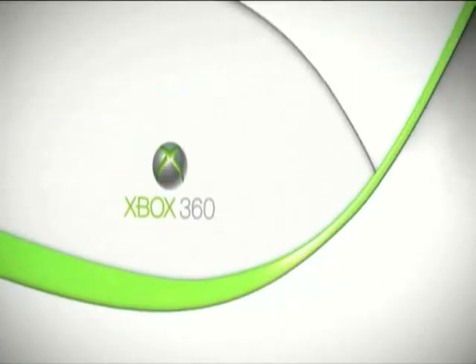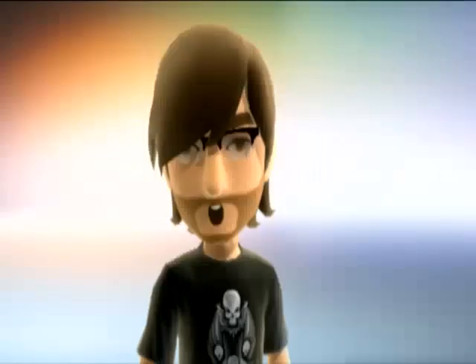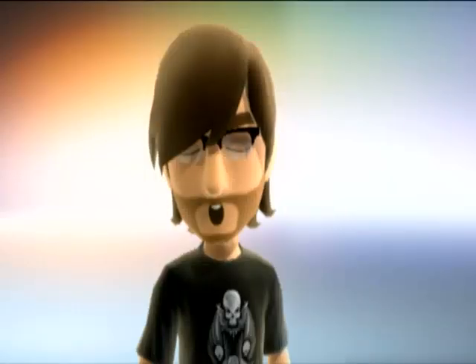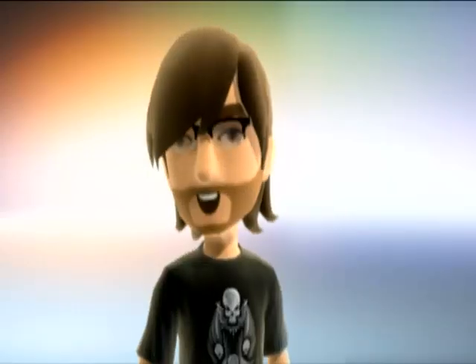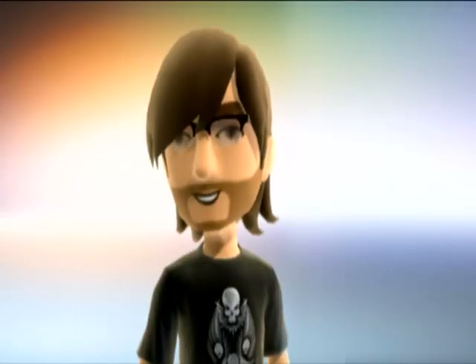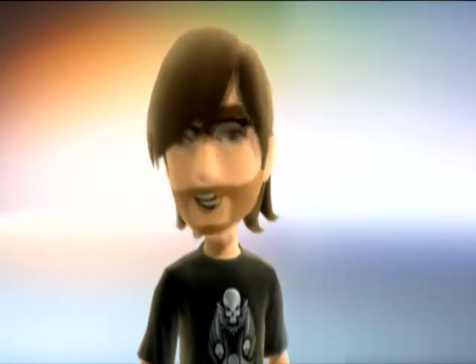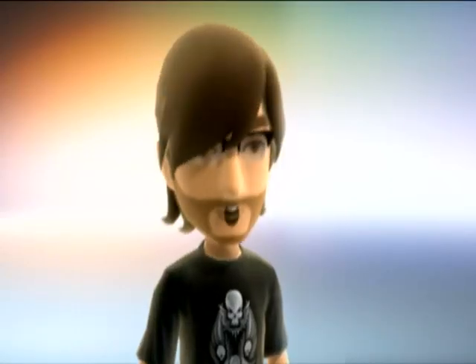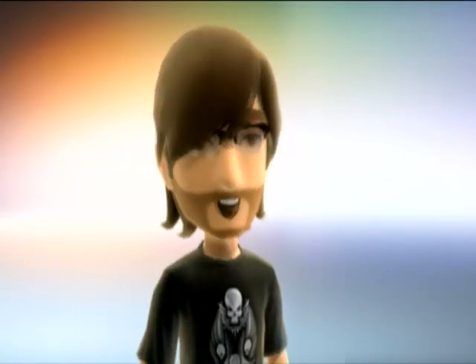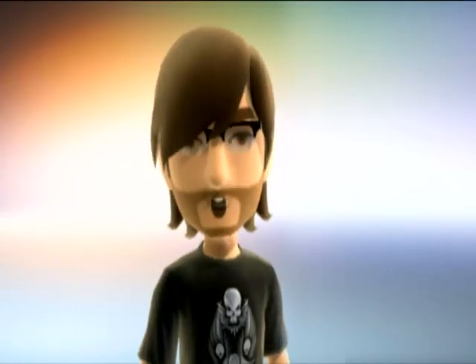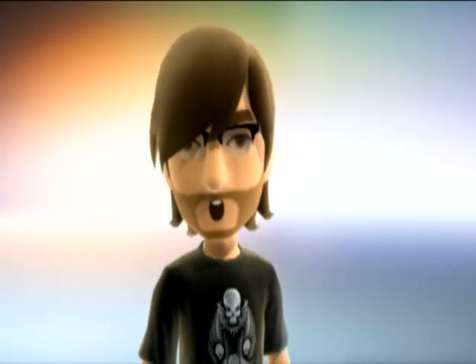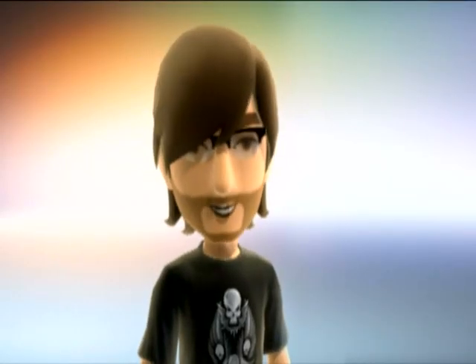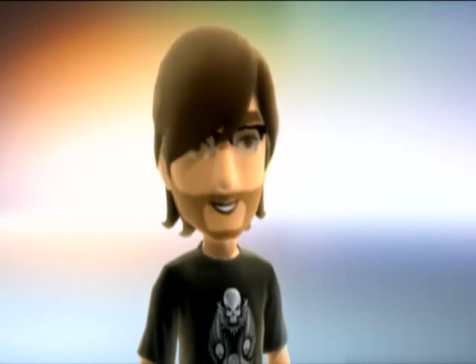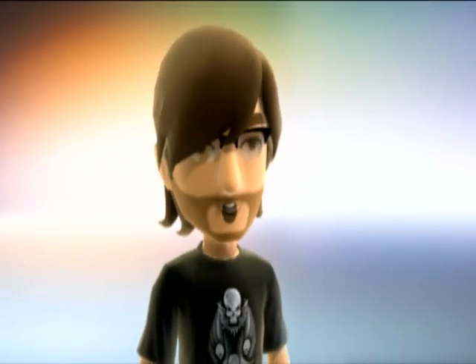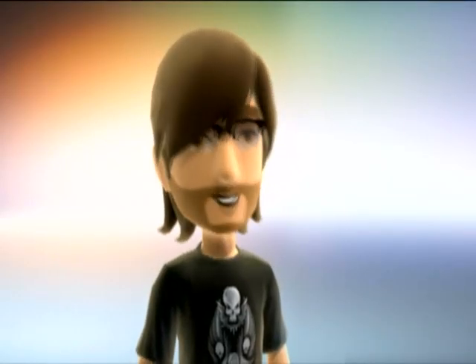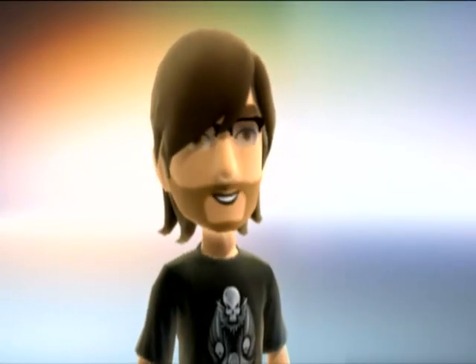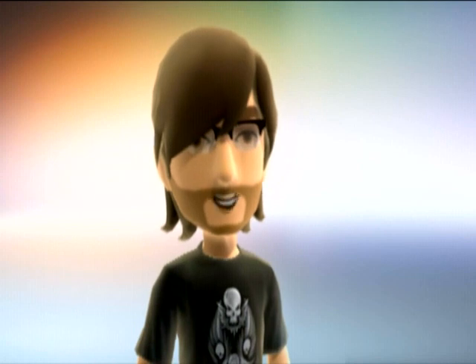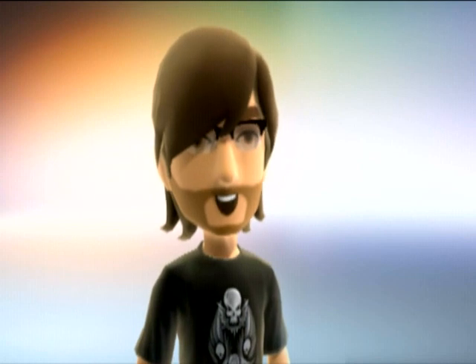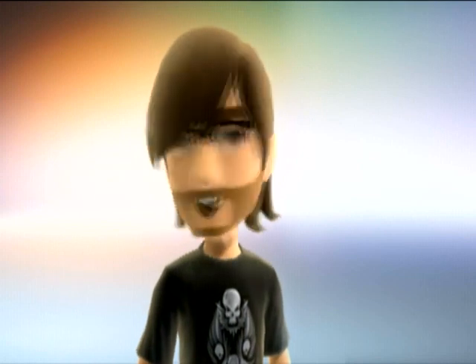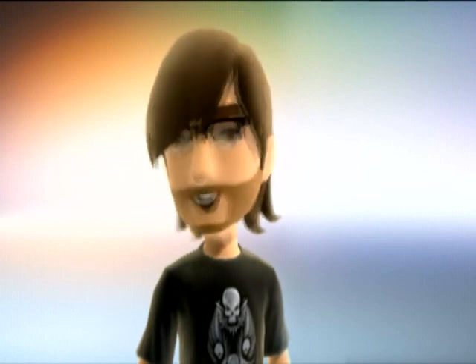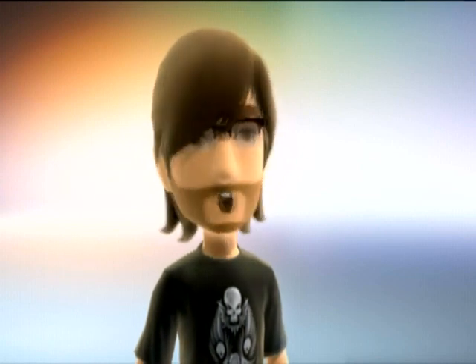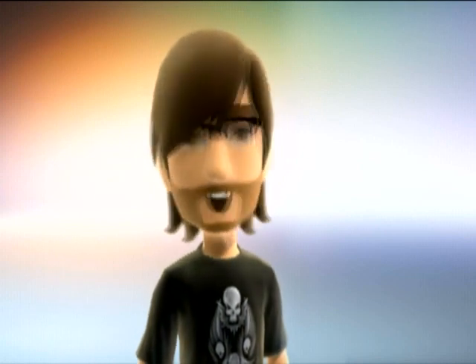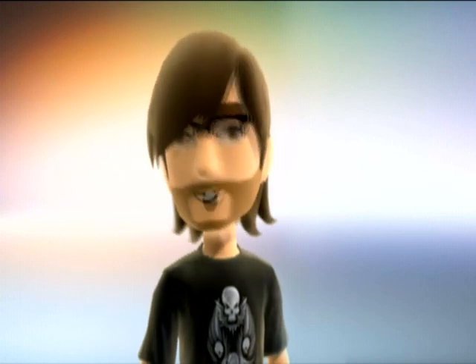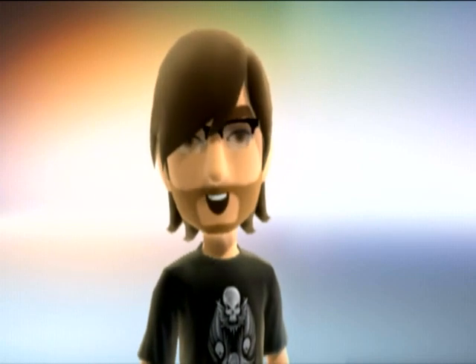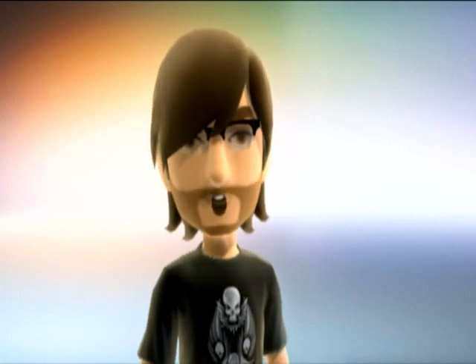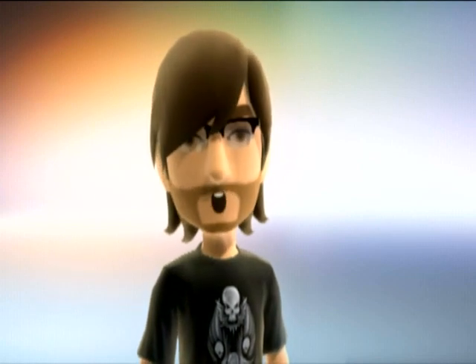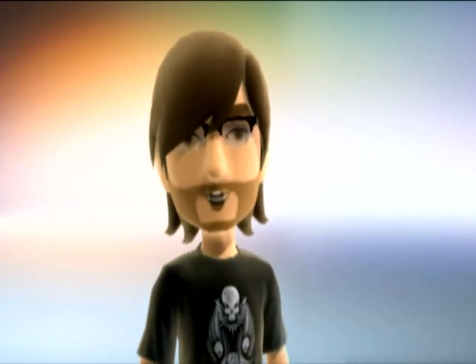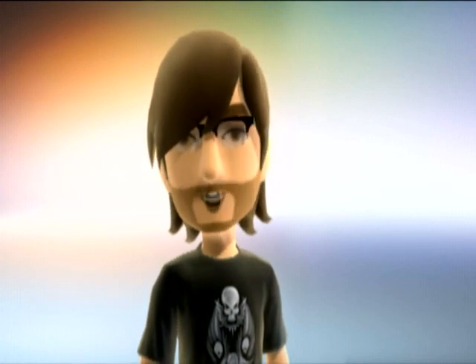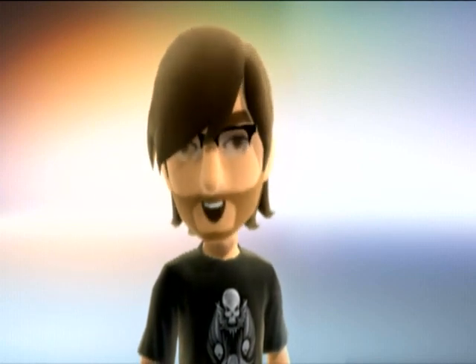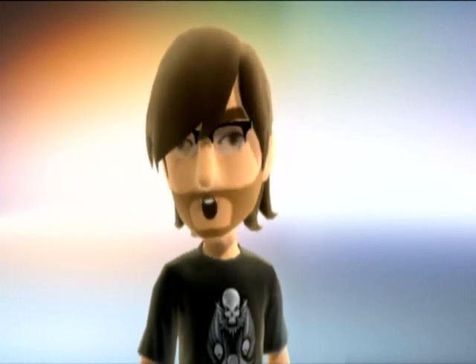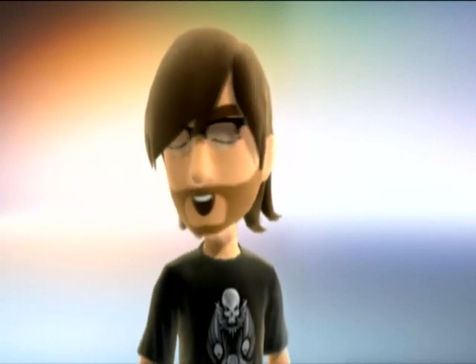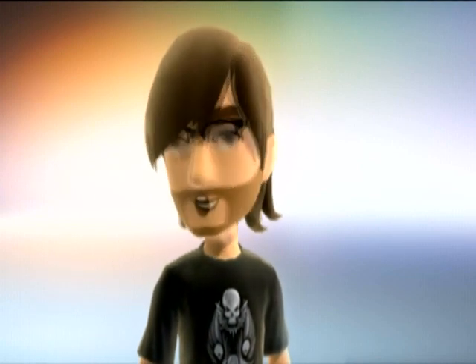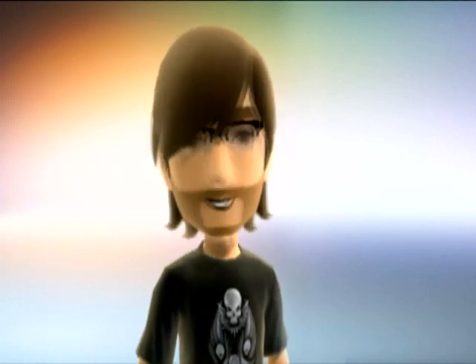Hi, this is Inside Xbox's Dan Marr, also known as Mr. Pointyhead, and I'm here to show you around the new Xbox experience.